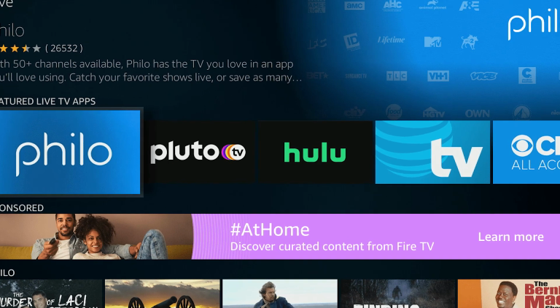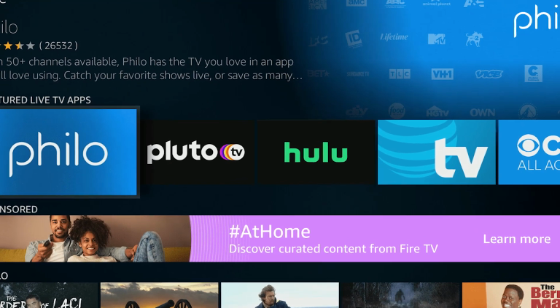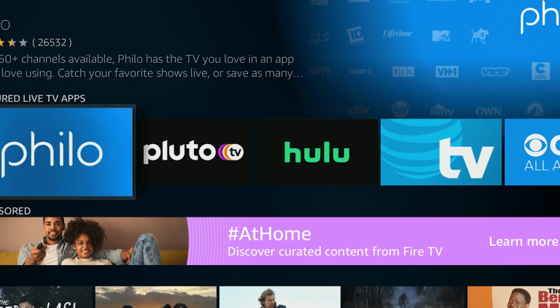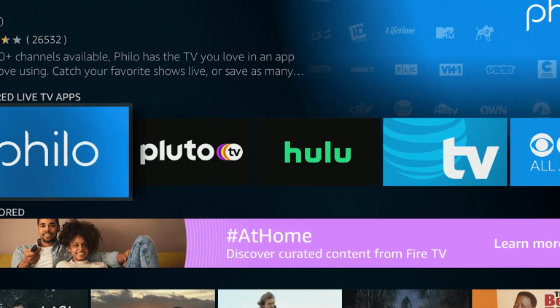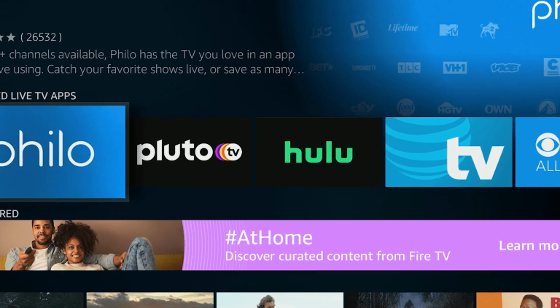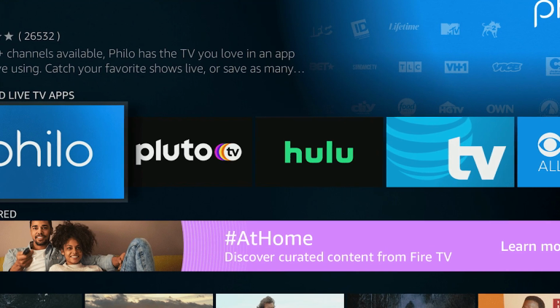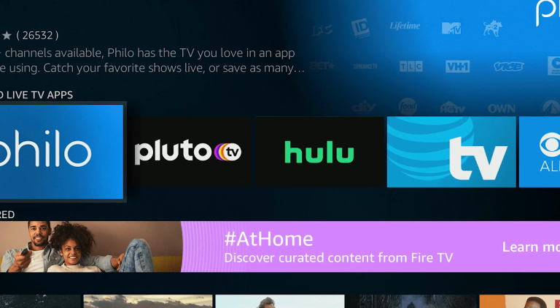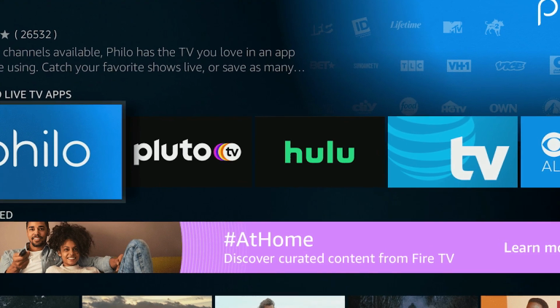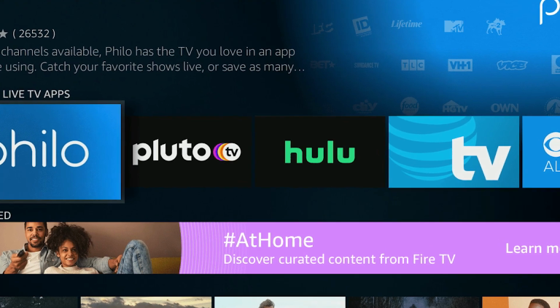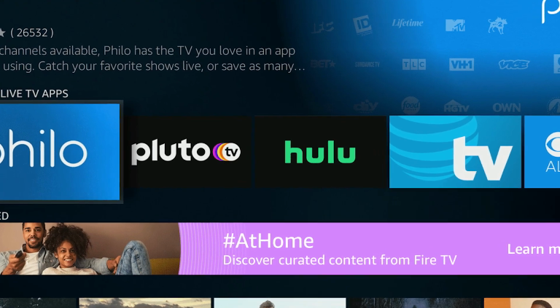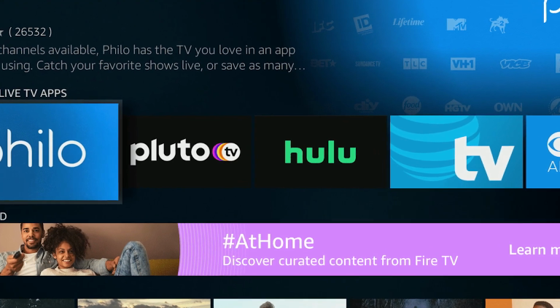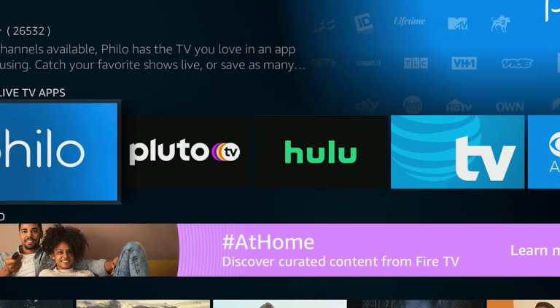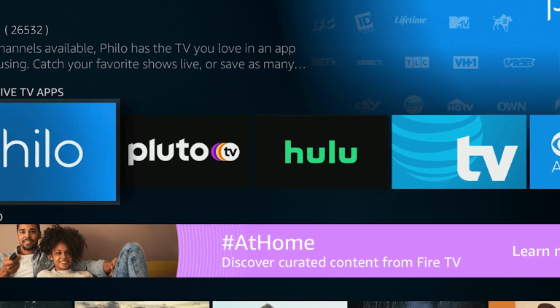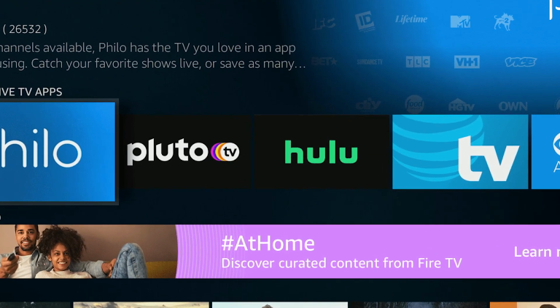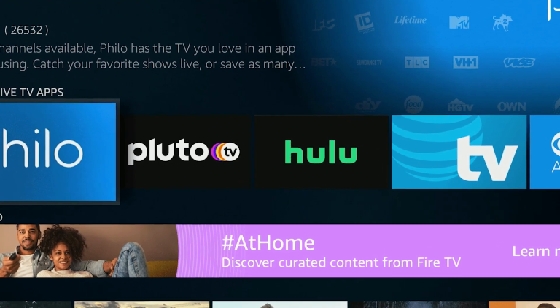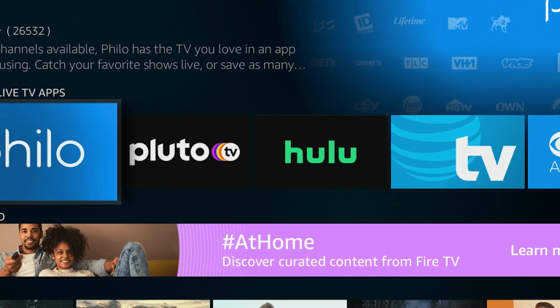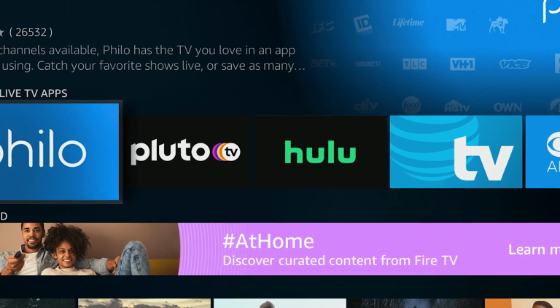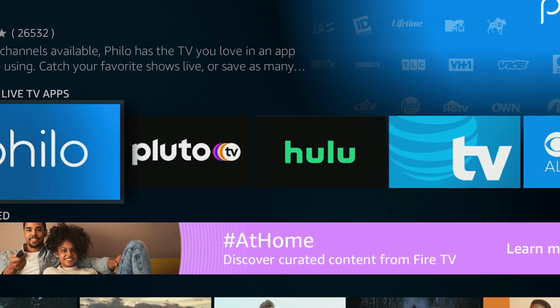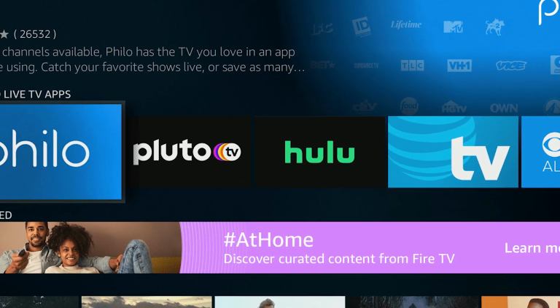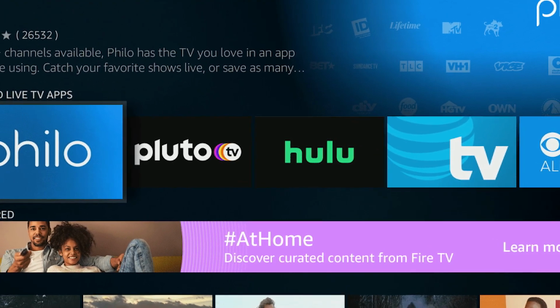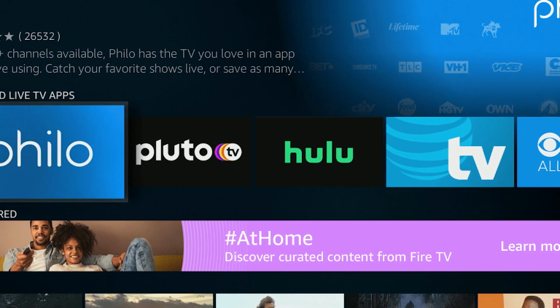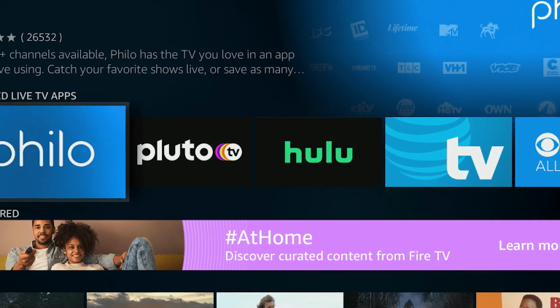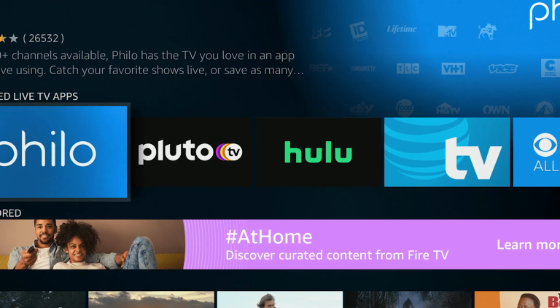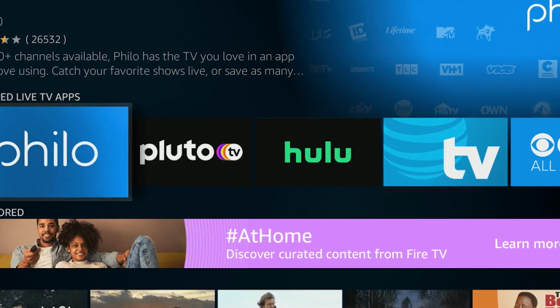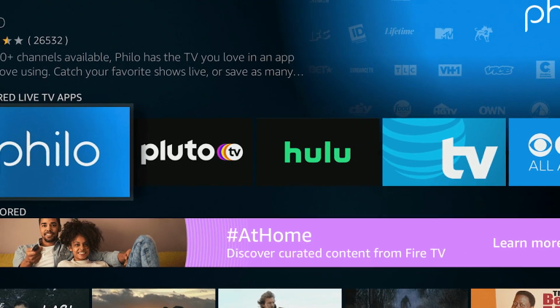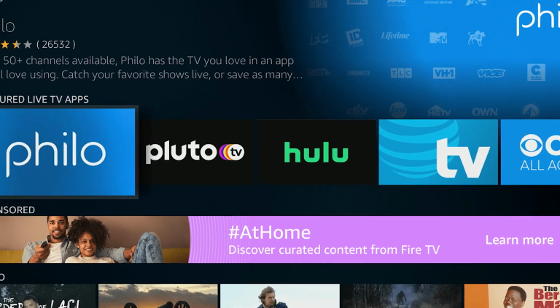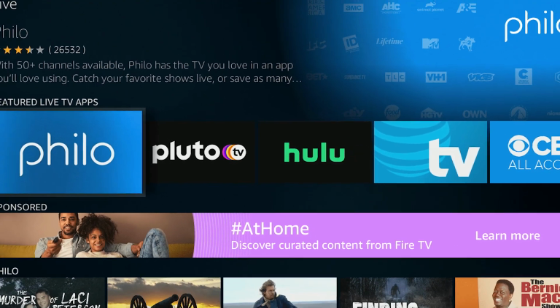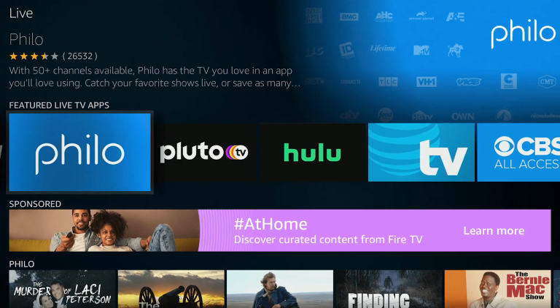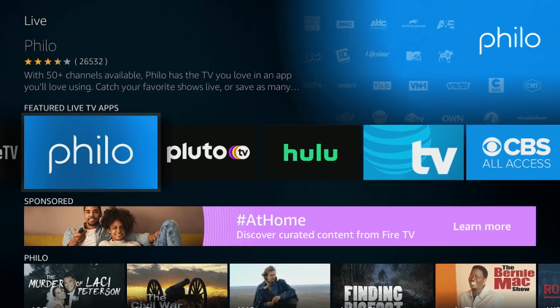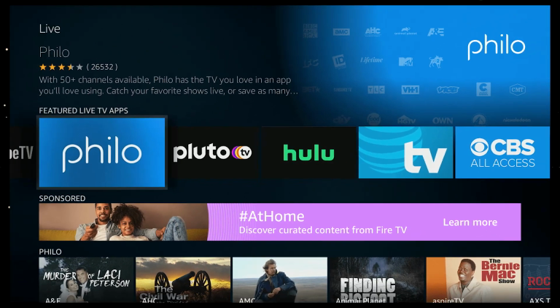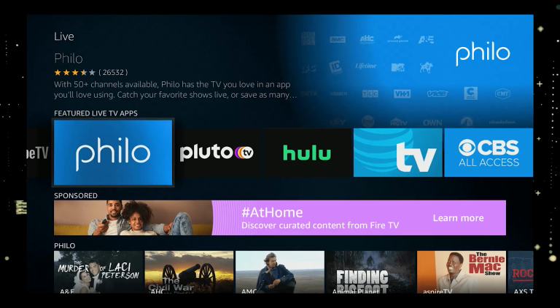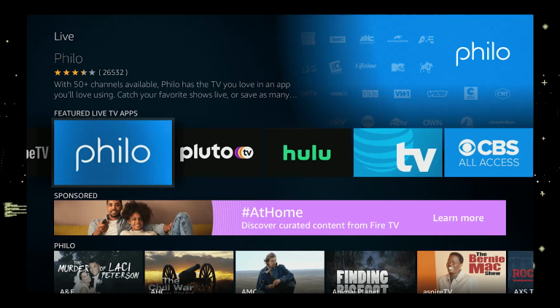You would then use a Roku or Fire Stick as your main streaming player, which bypasses the operating system on your TV.